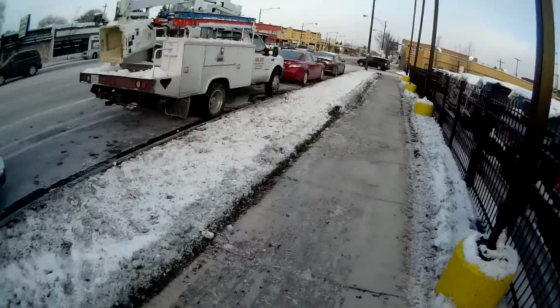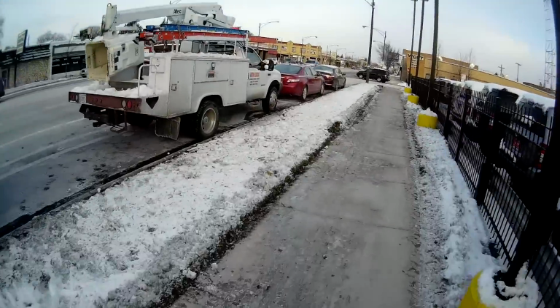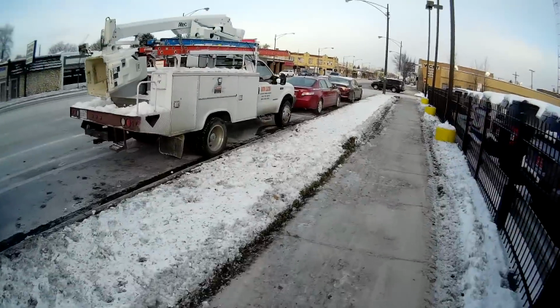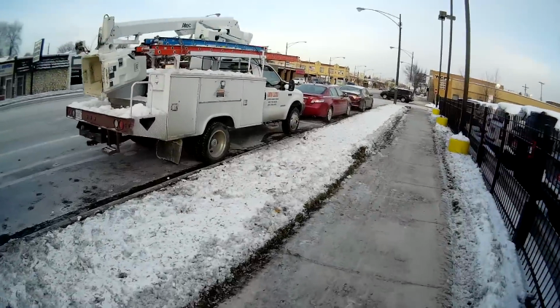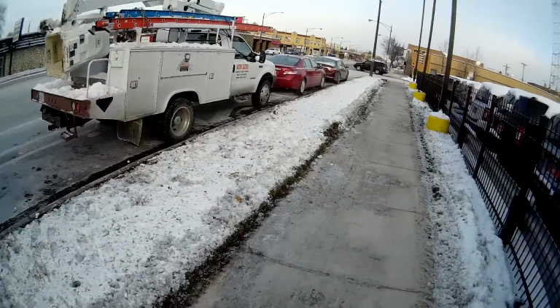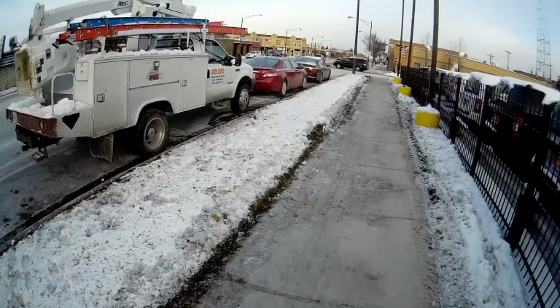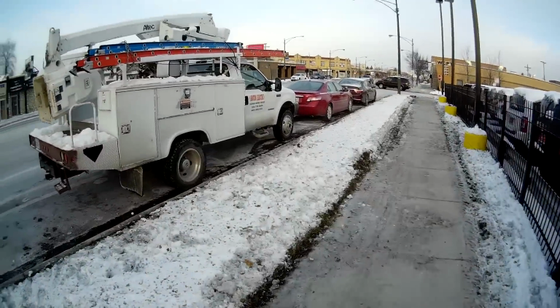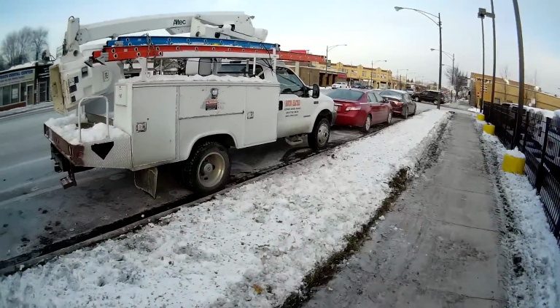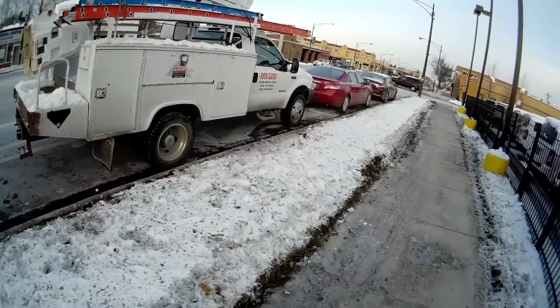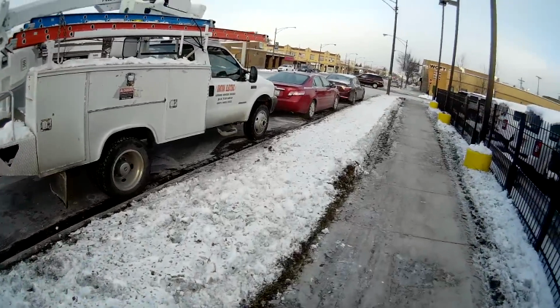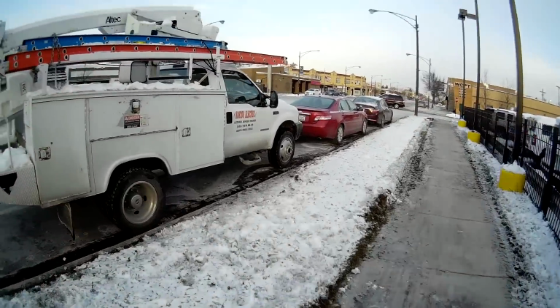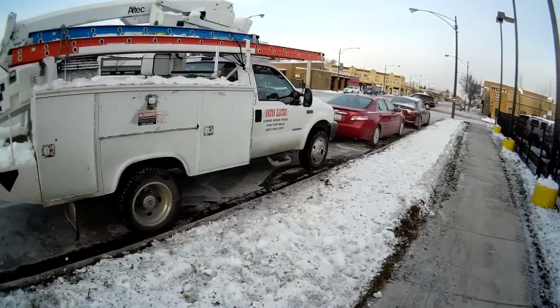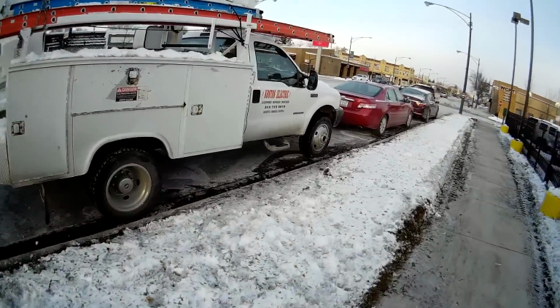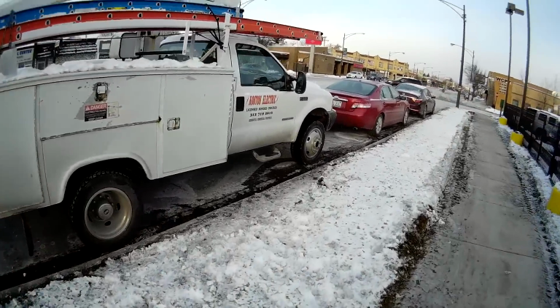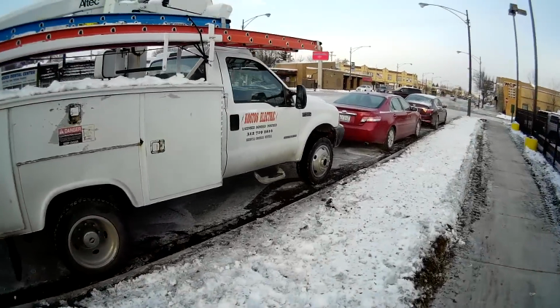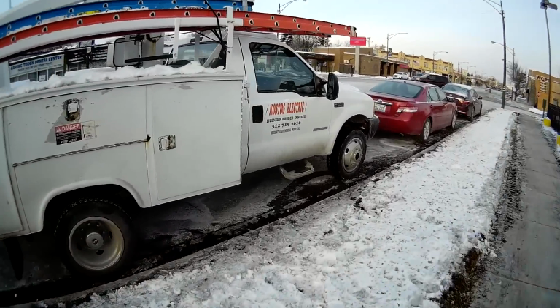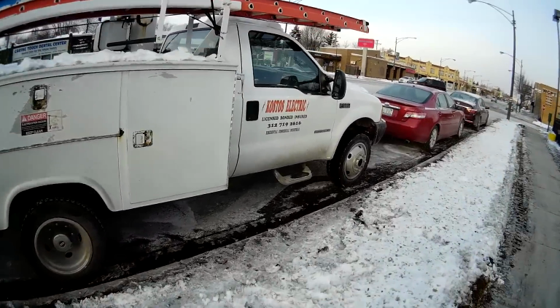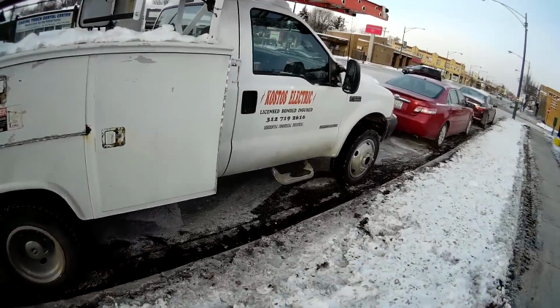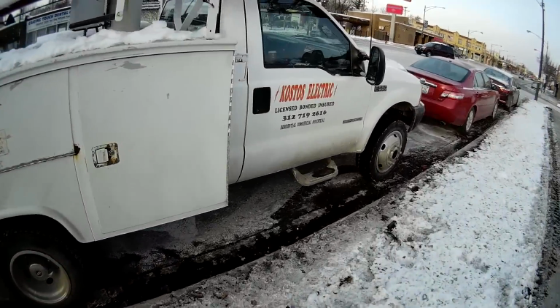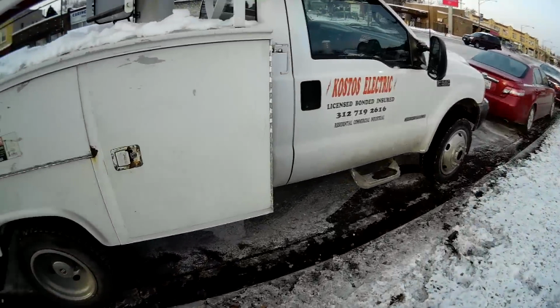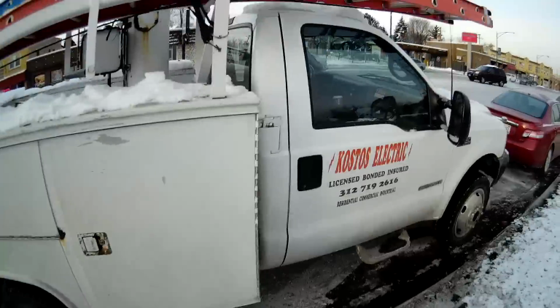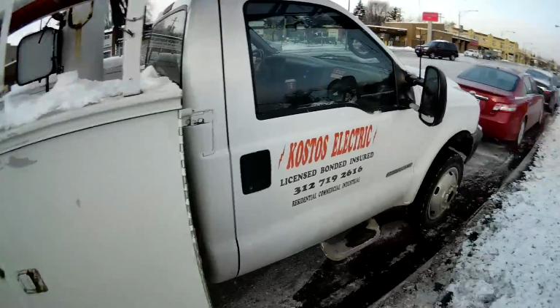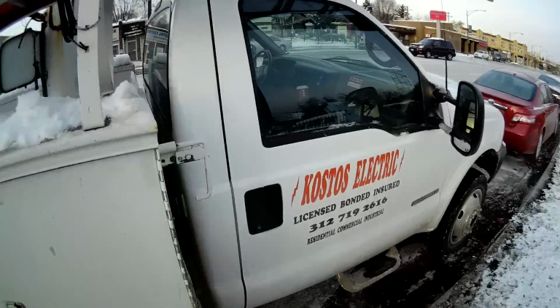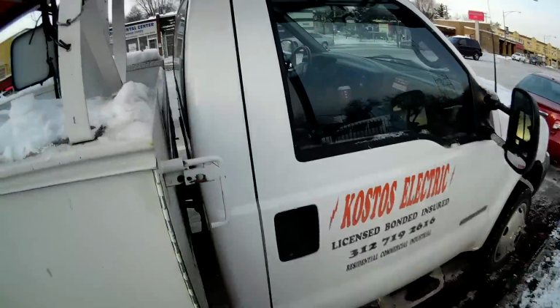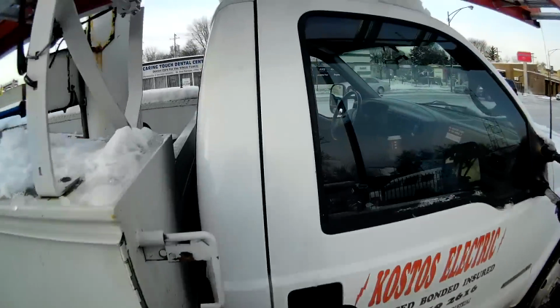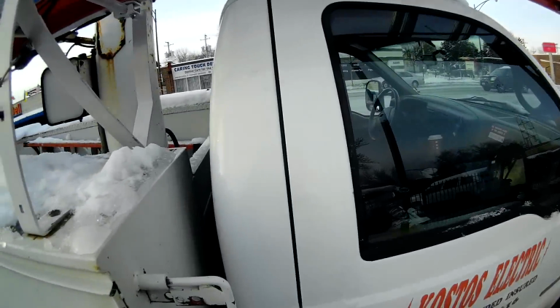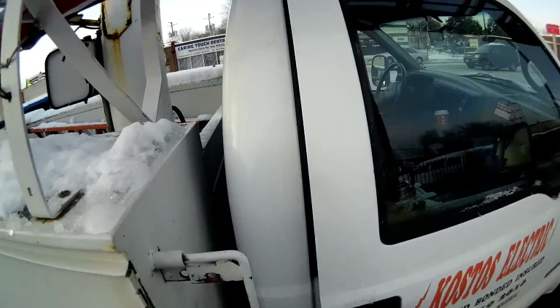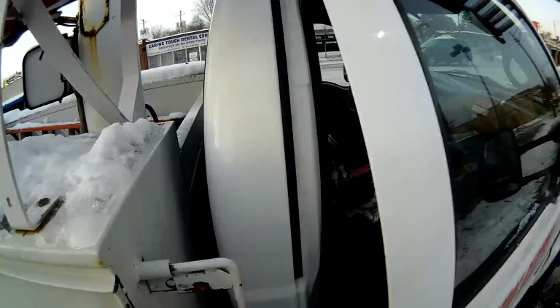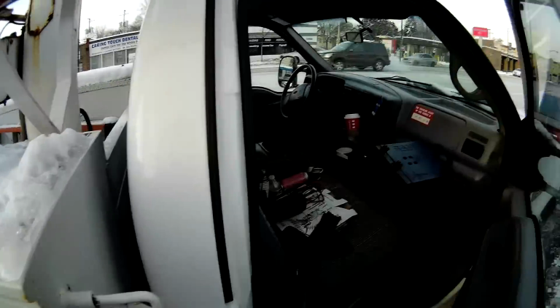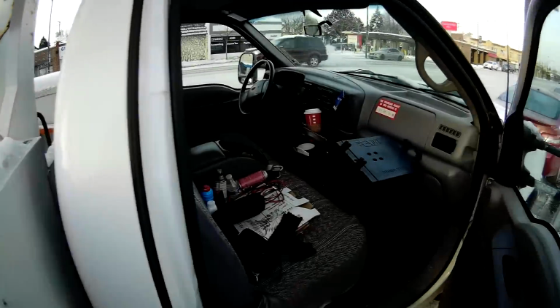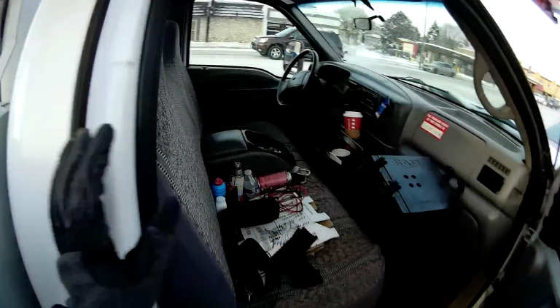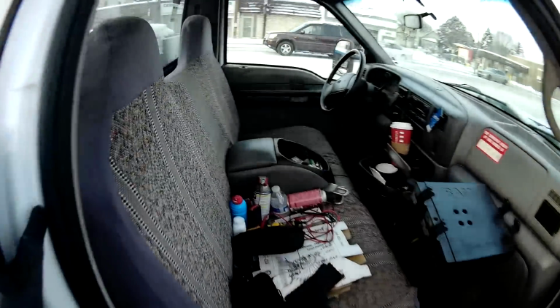It's like eight degrees today. Whatever, it's part of it — you dress warm, you know.